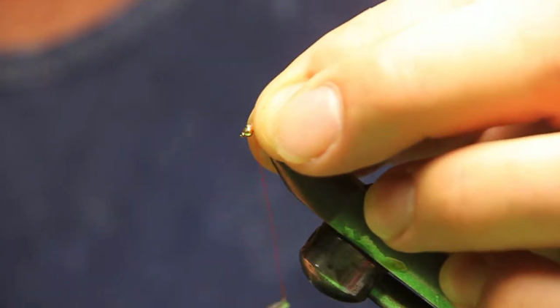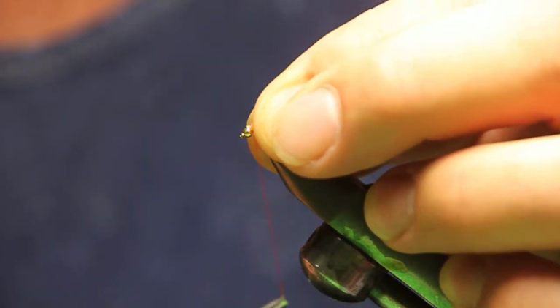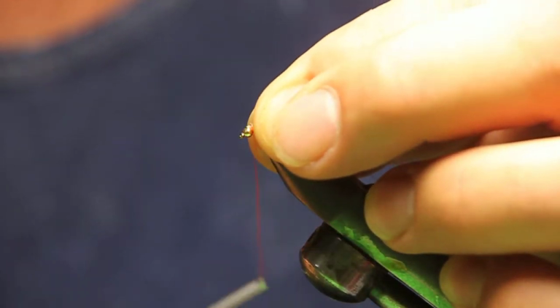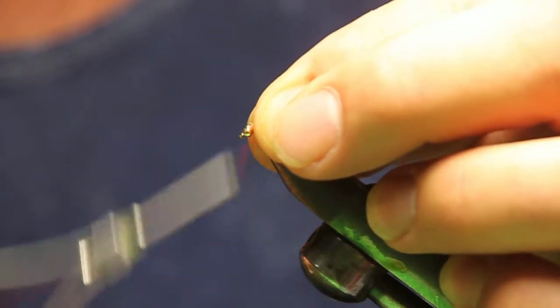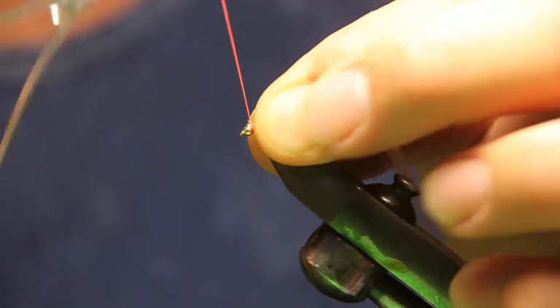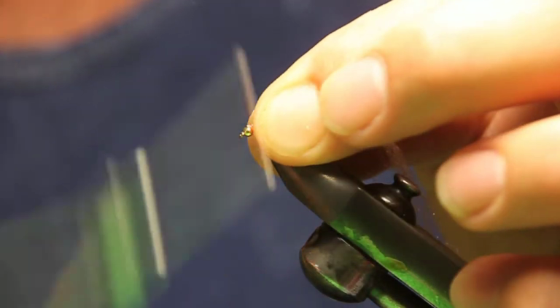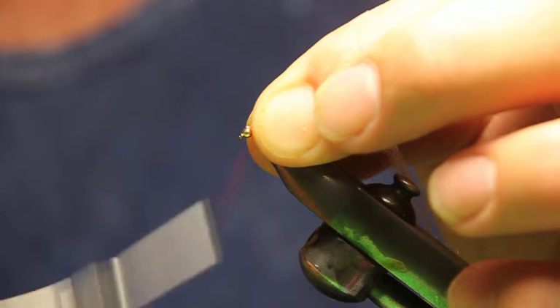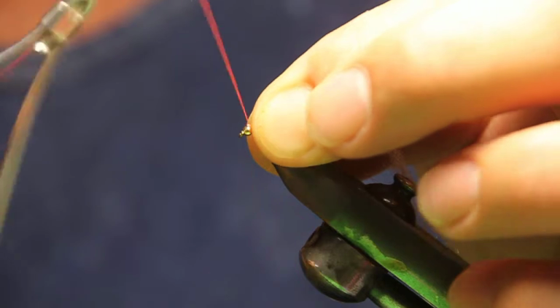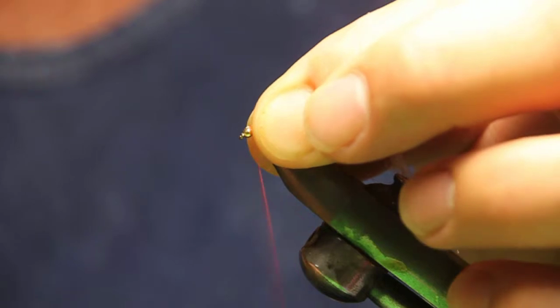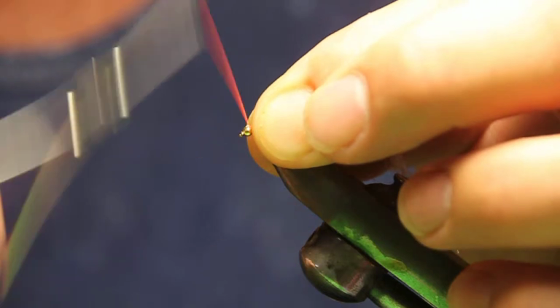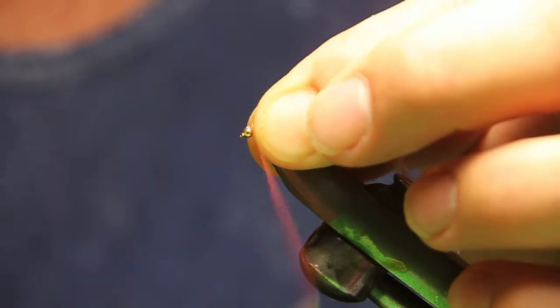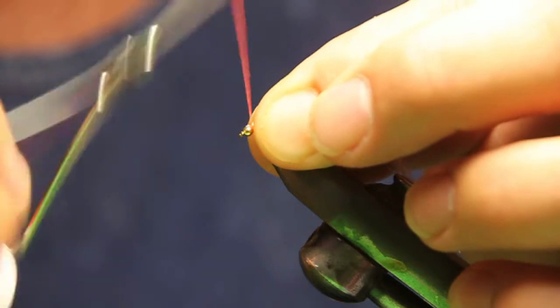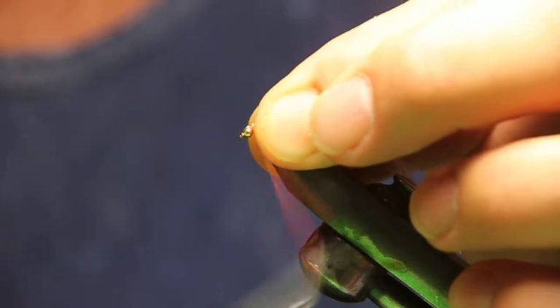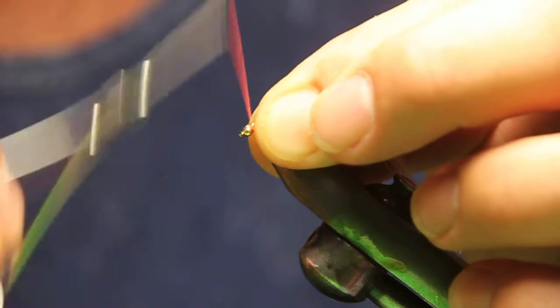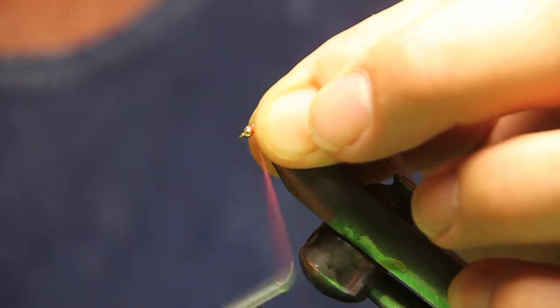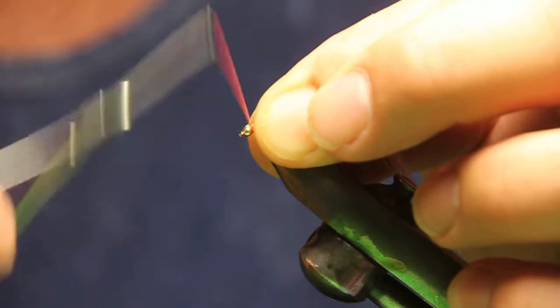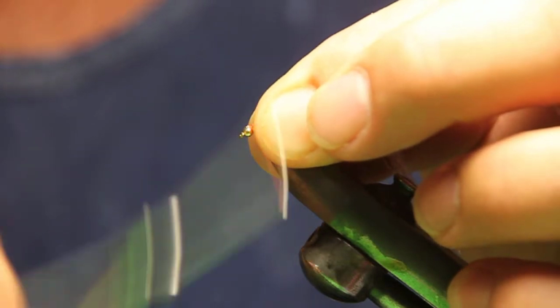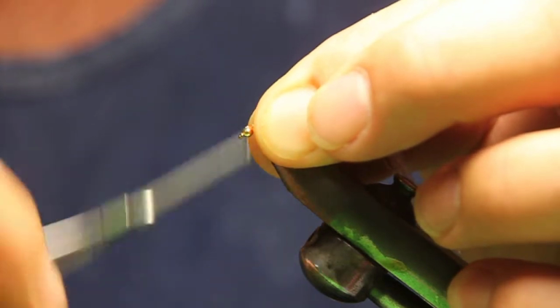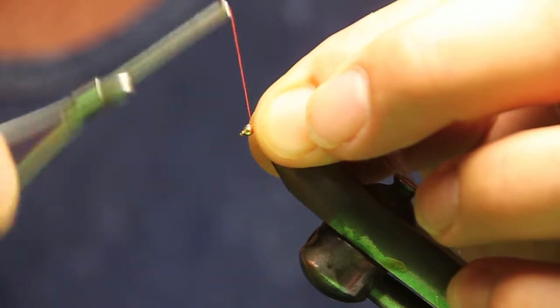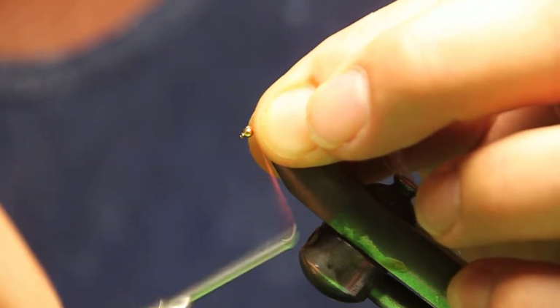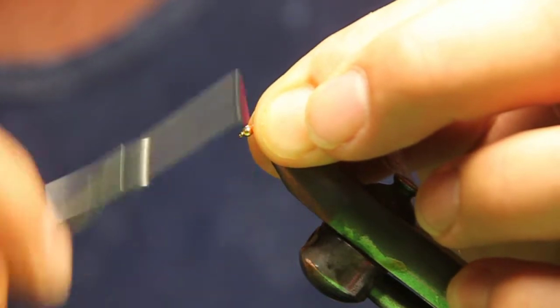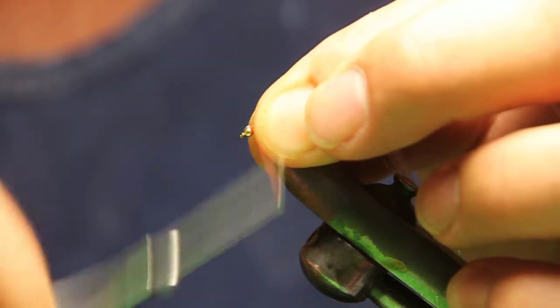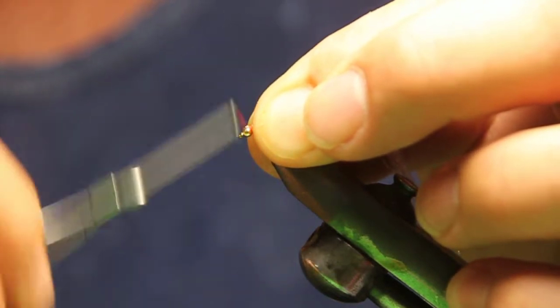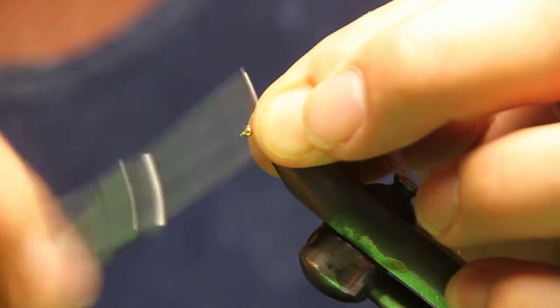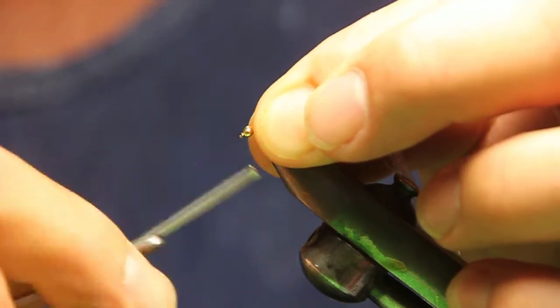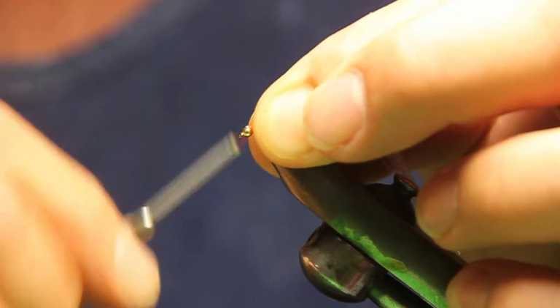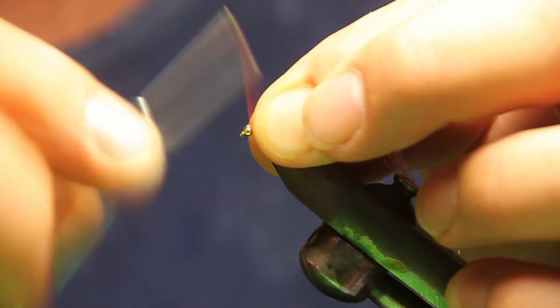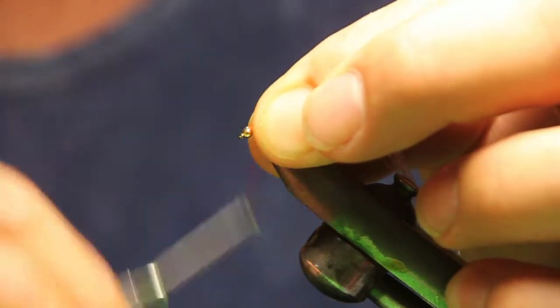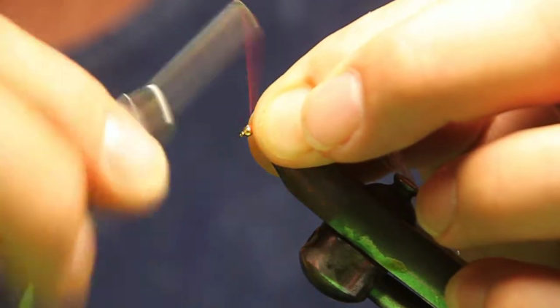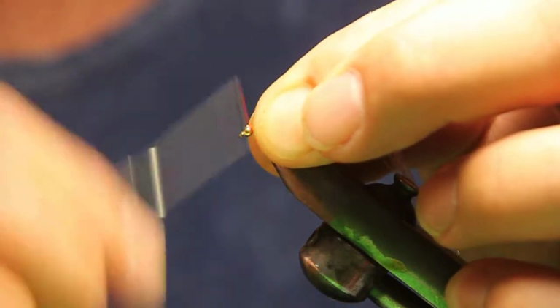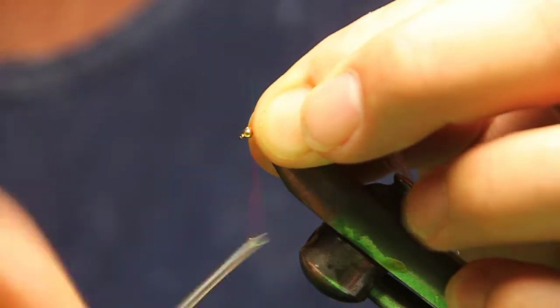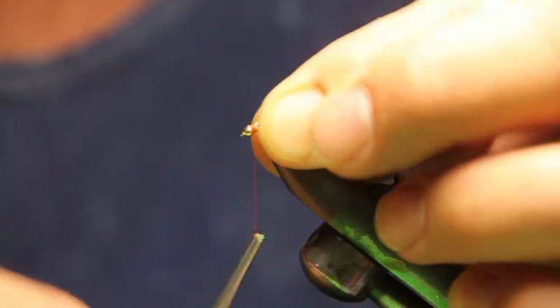I always like to square my ends when I go to put something in — it's just a habit.